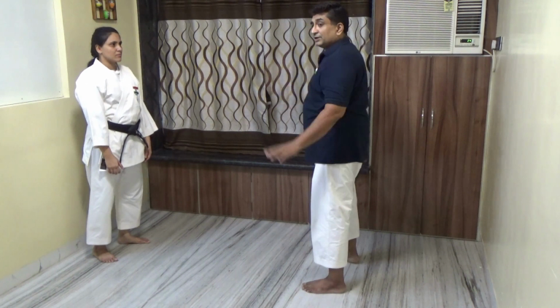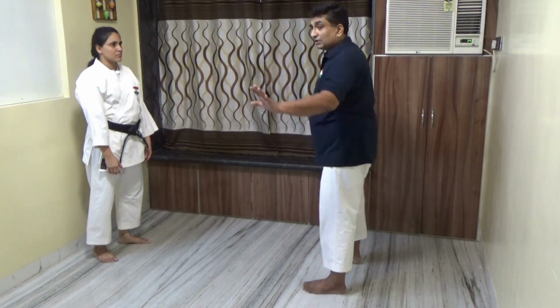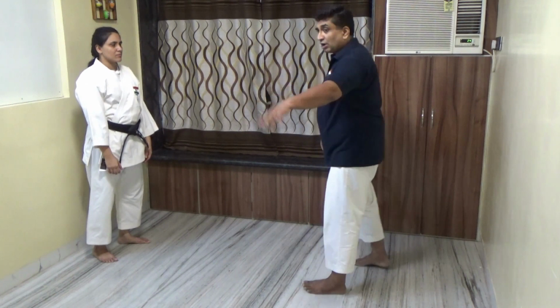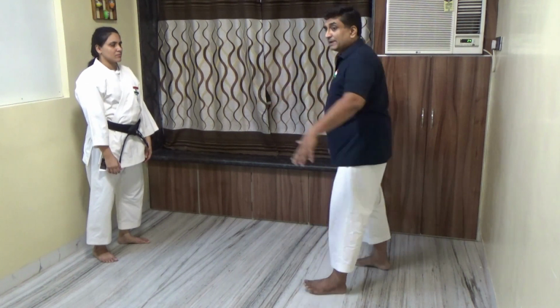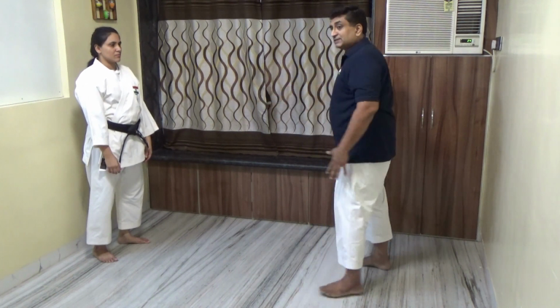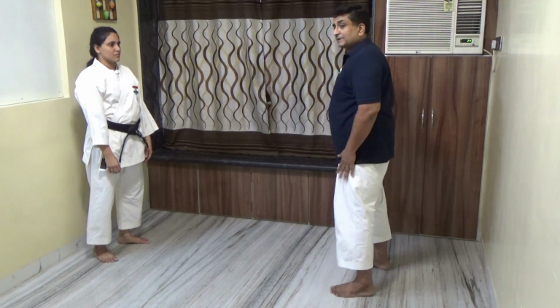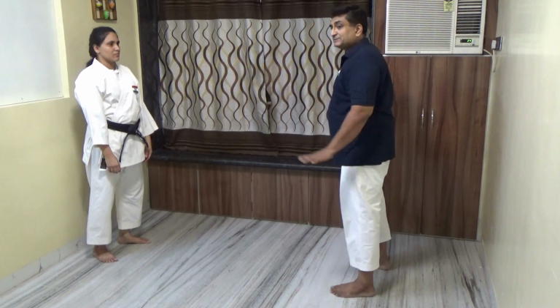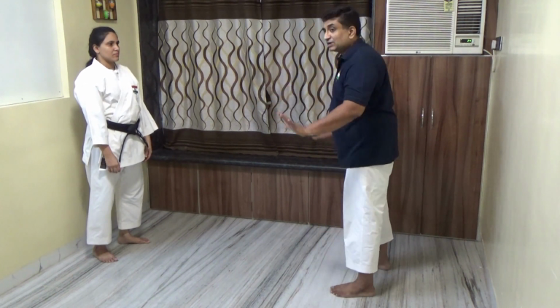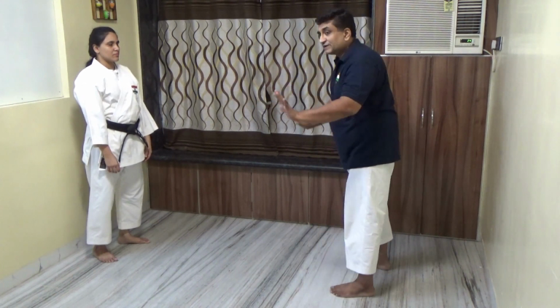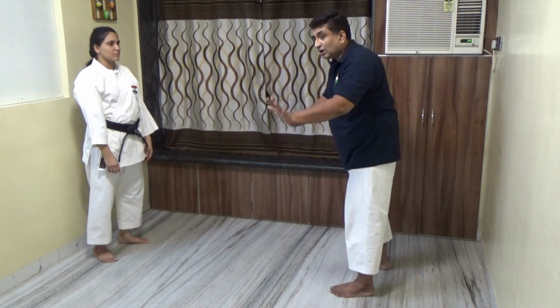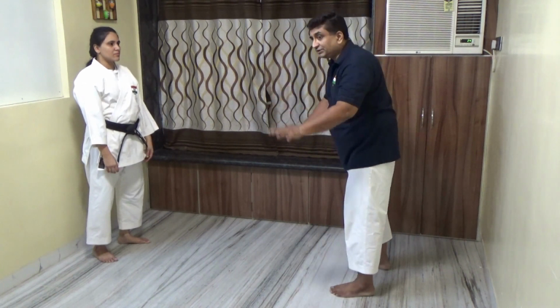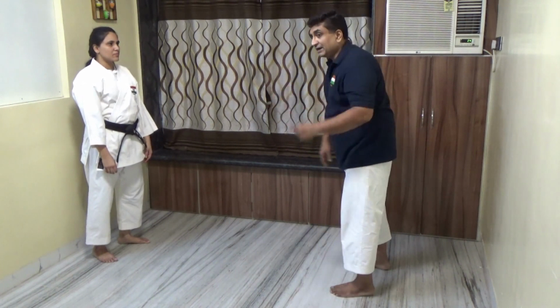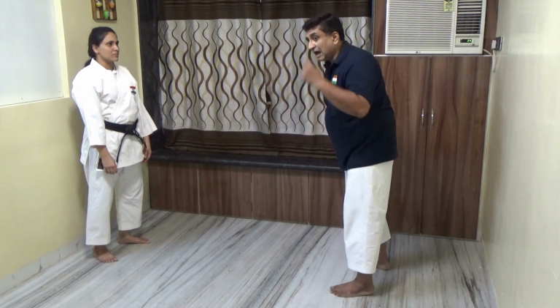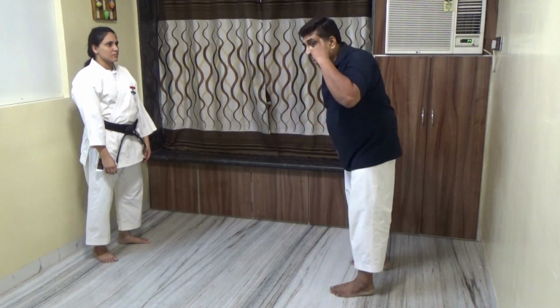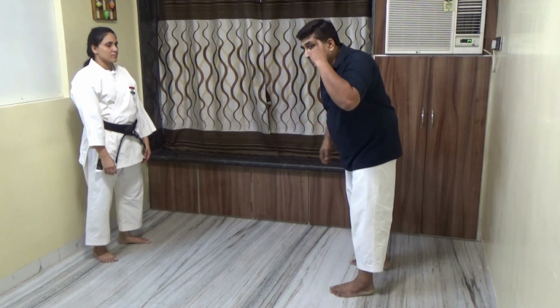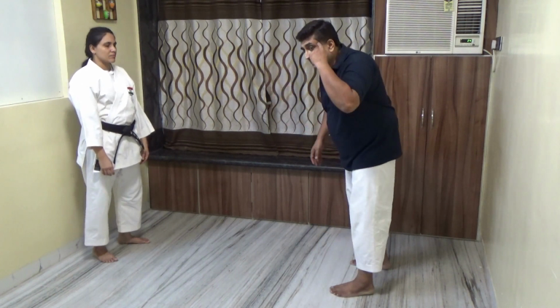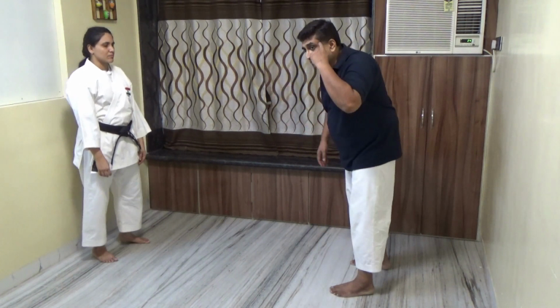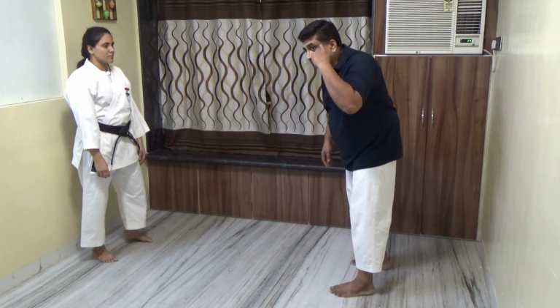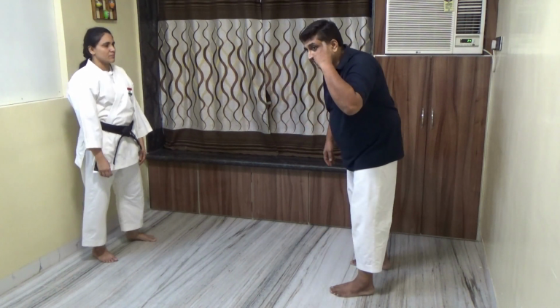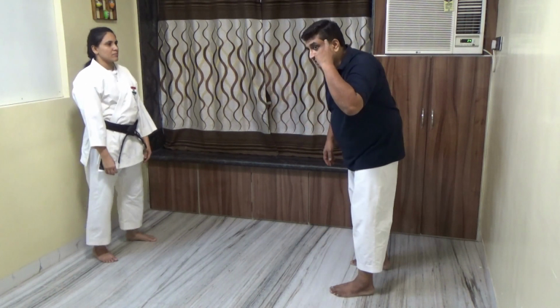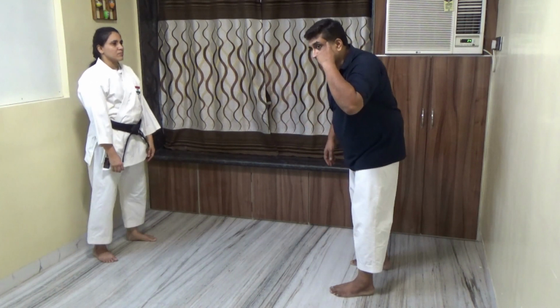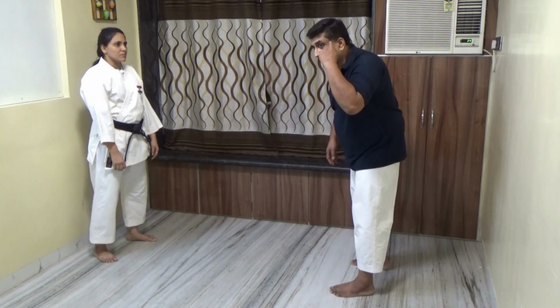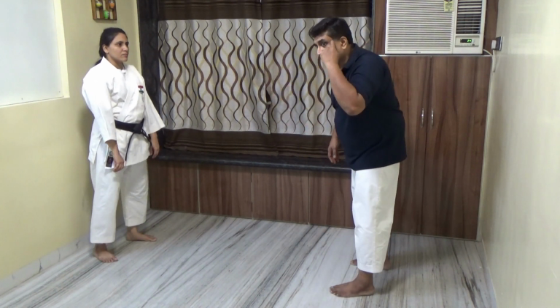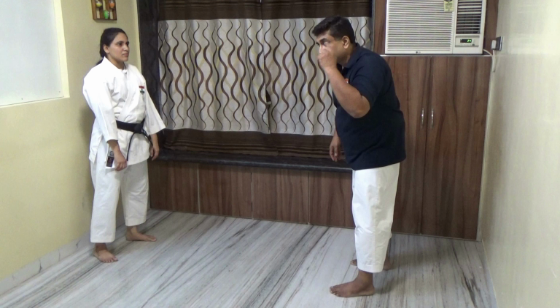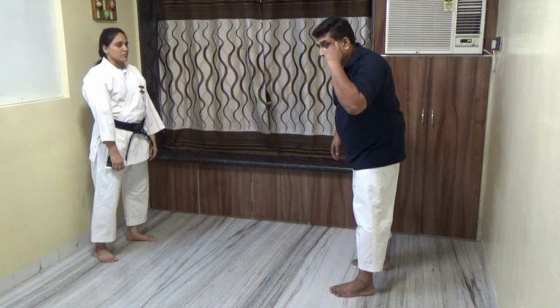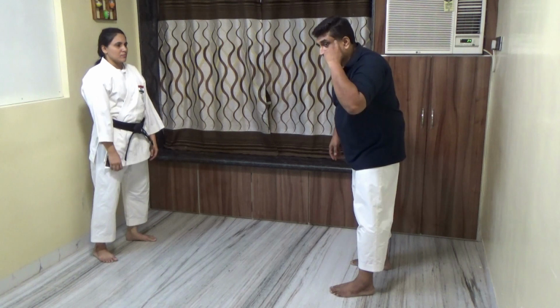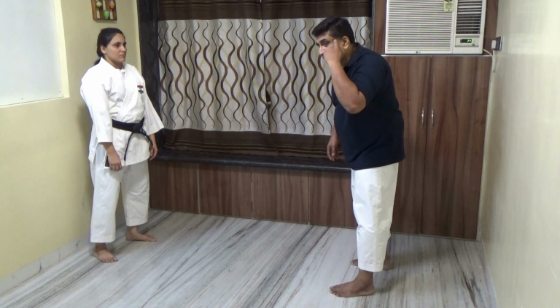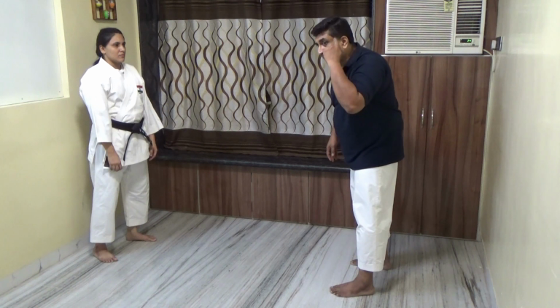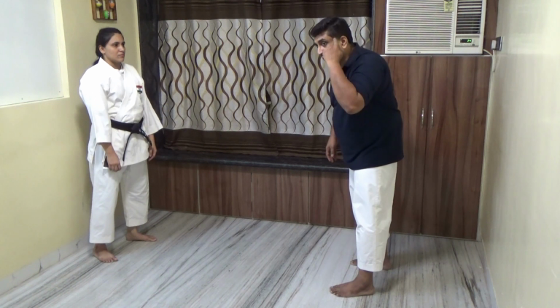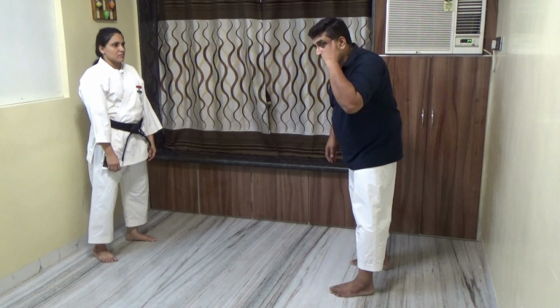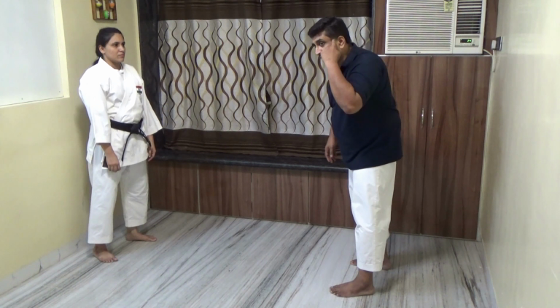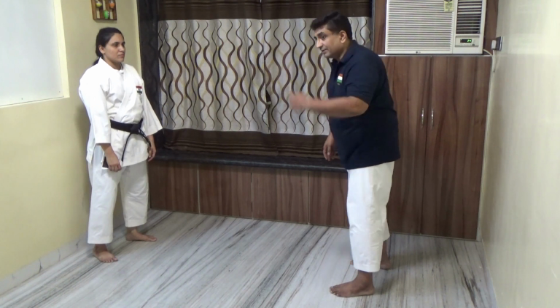You are caught by surprise because your brain is not trained for this situation - there is no programming for it.